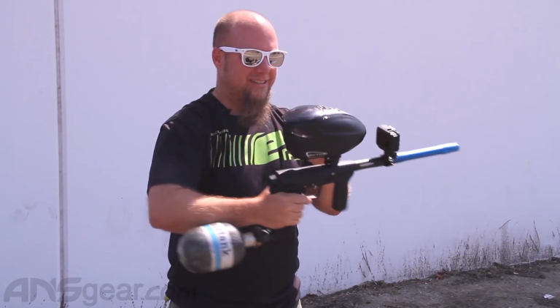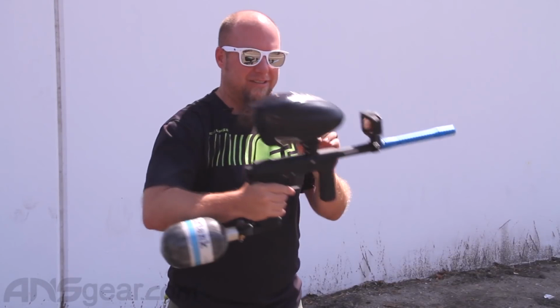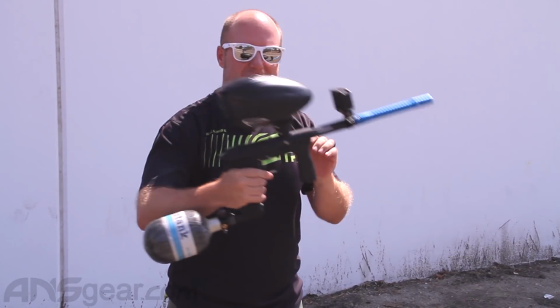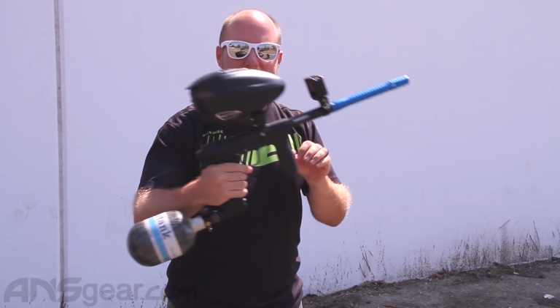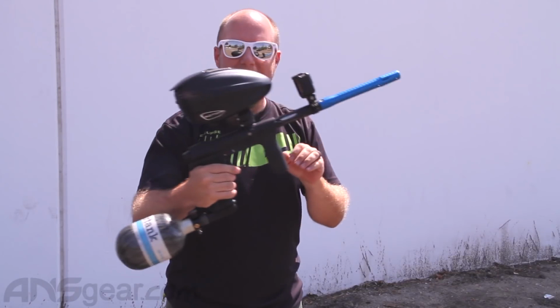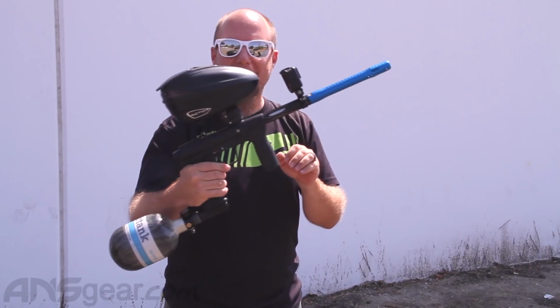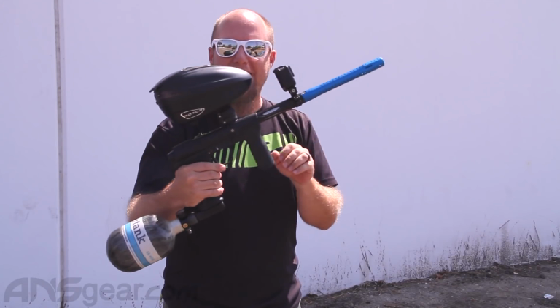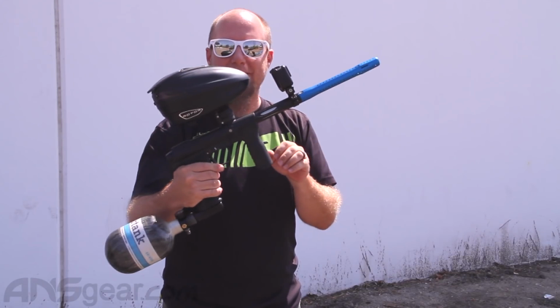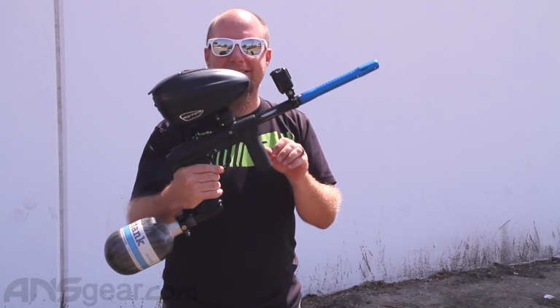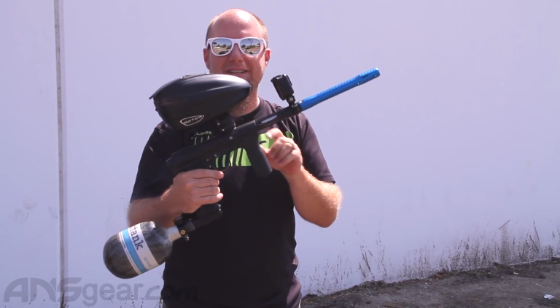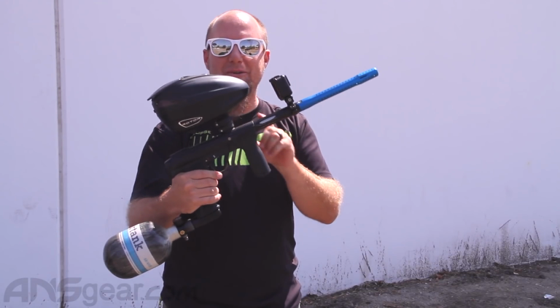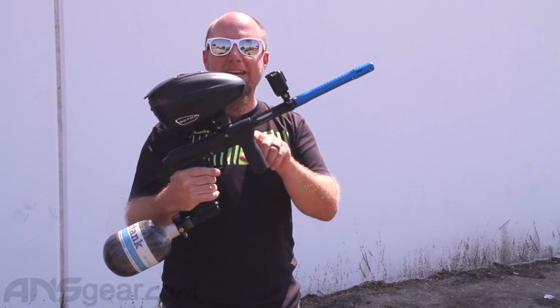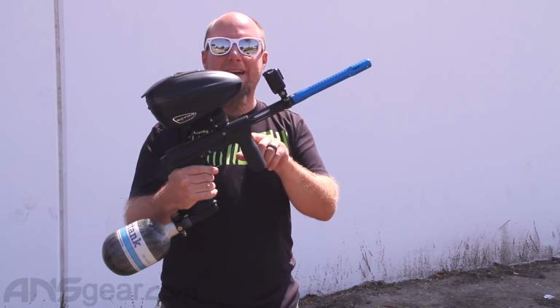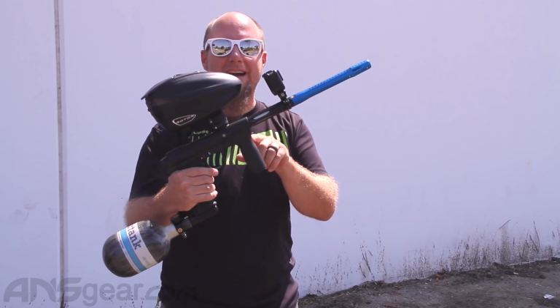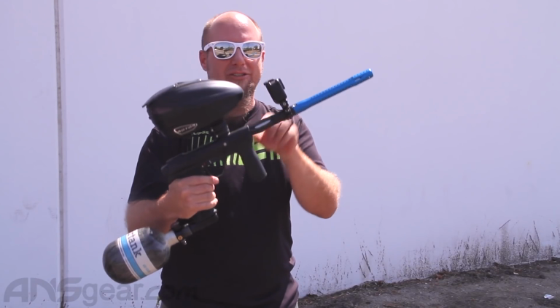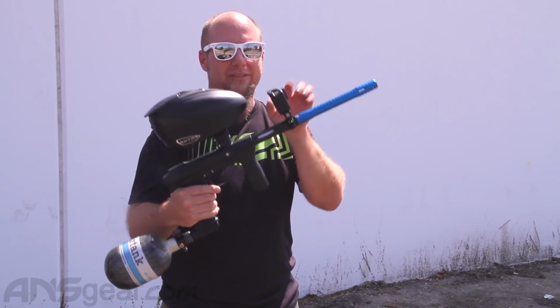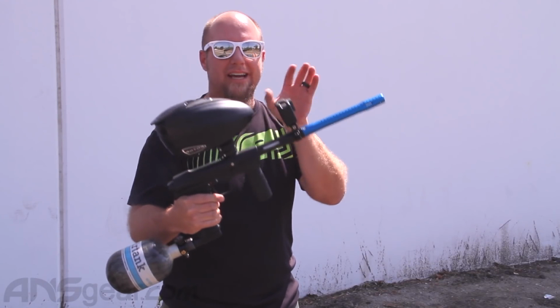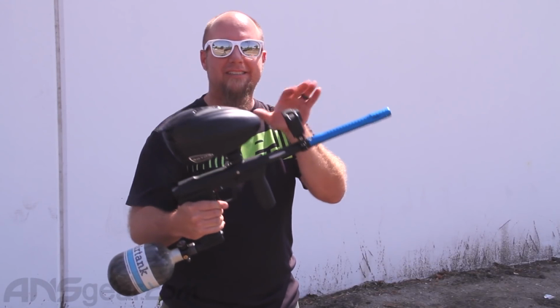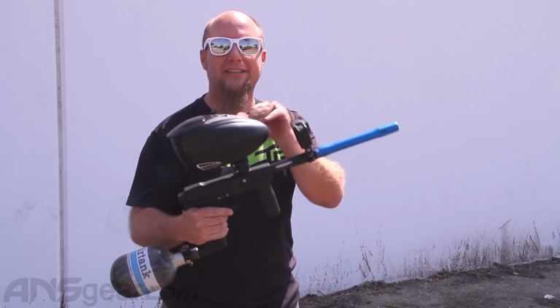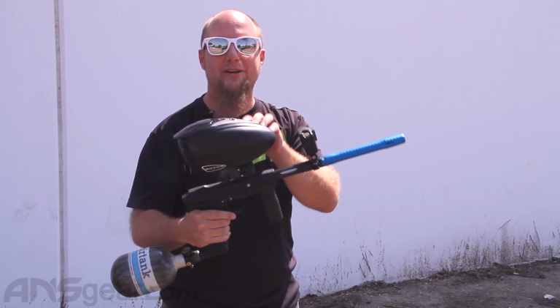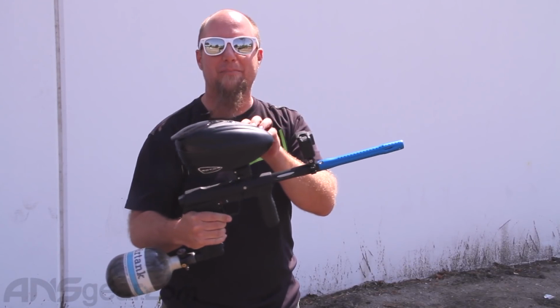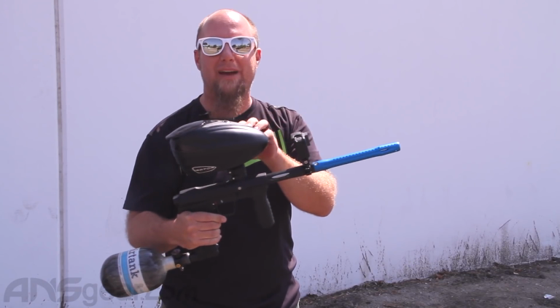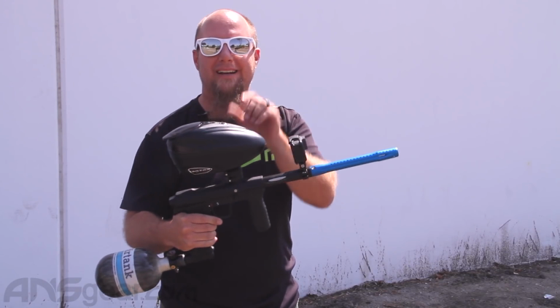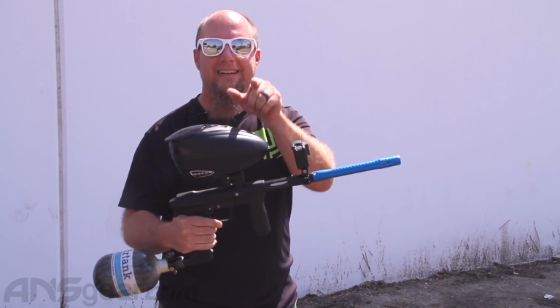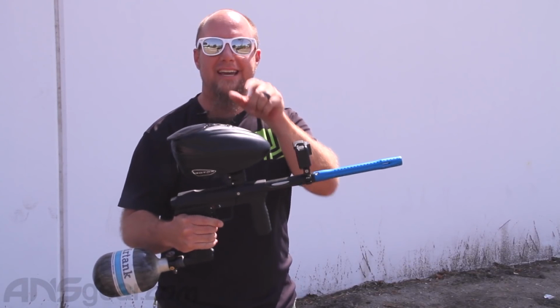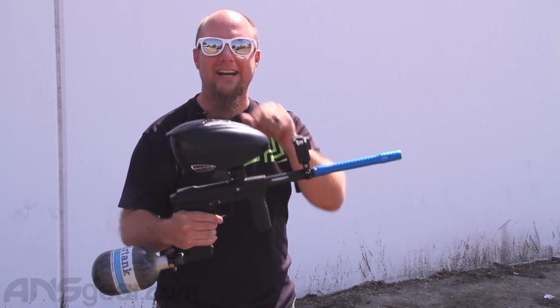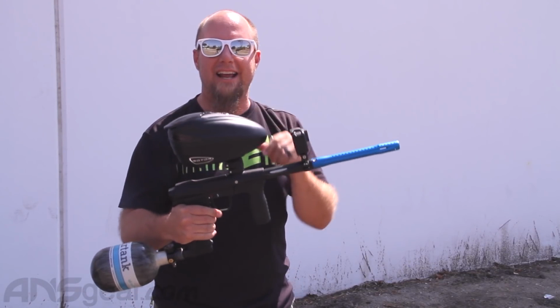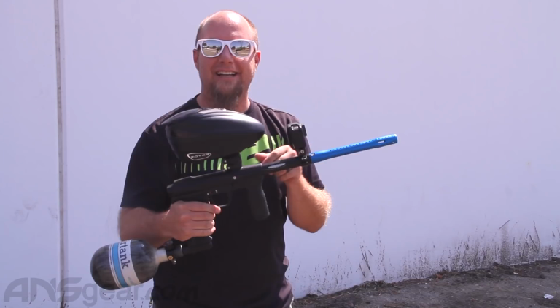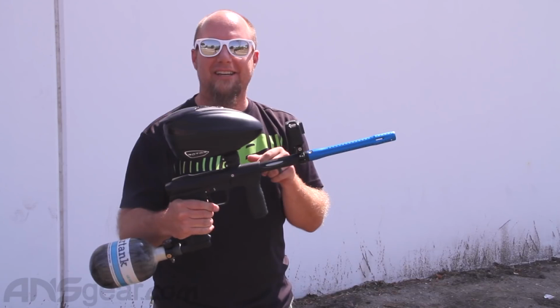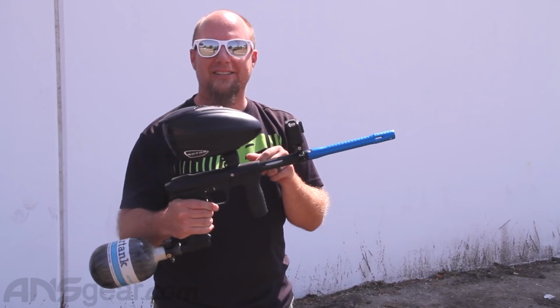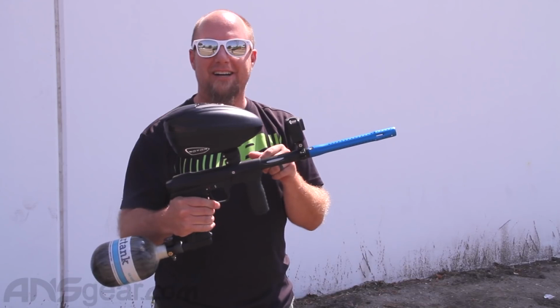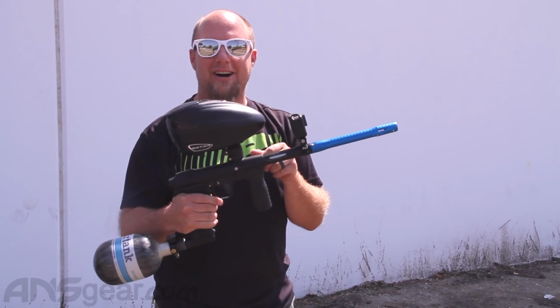Shoots like a champ. This is the new eMAC shooting HK Tournament paint — get it at ansgear.com.